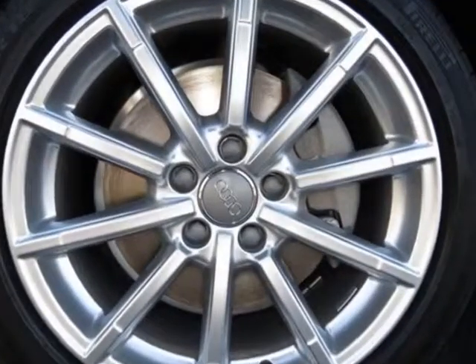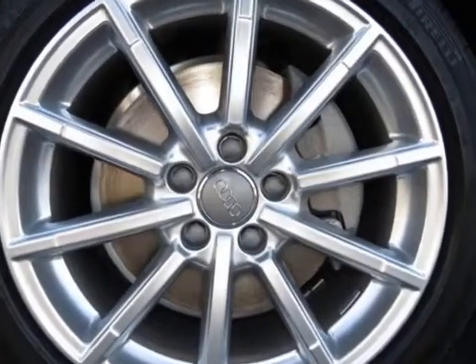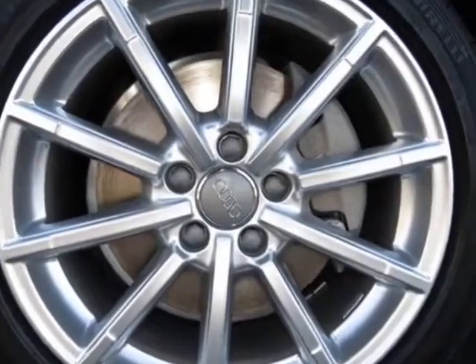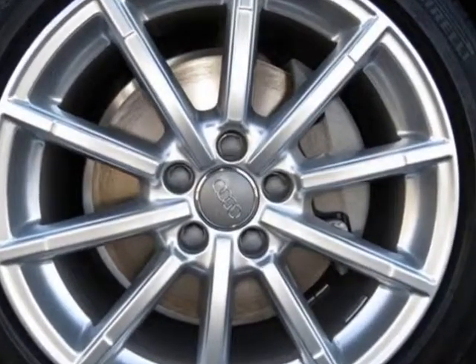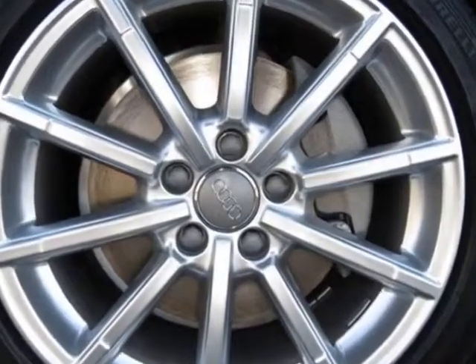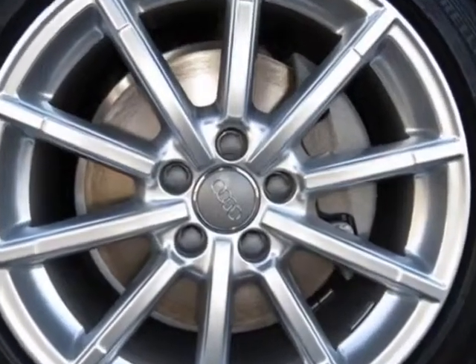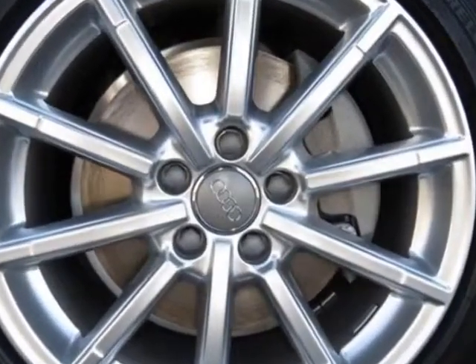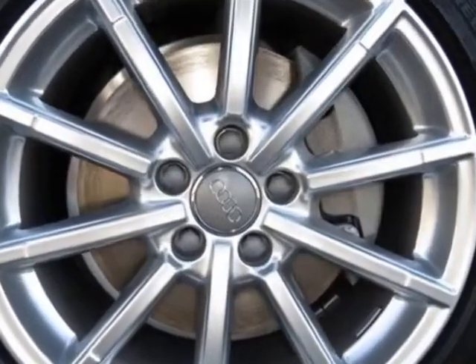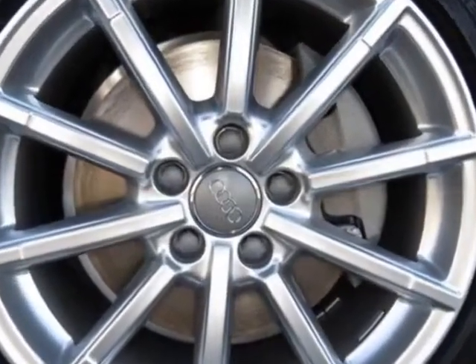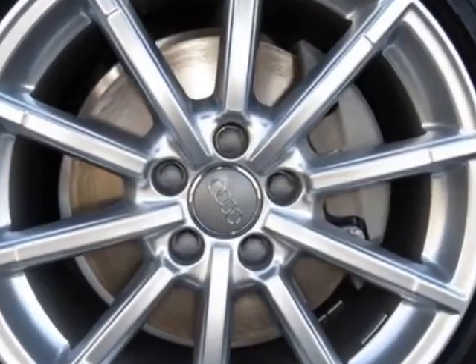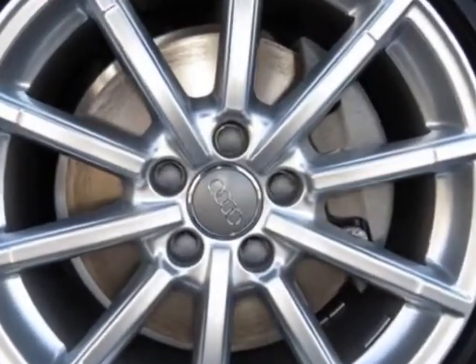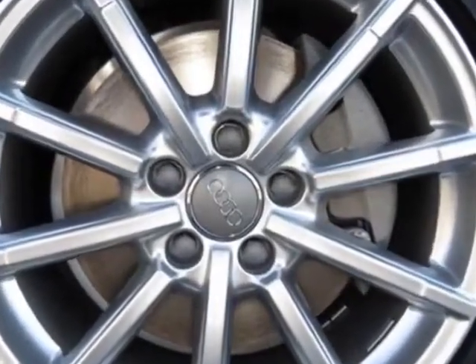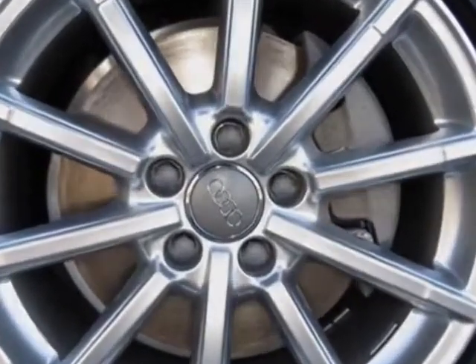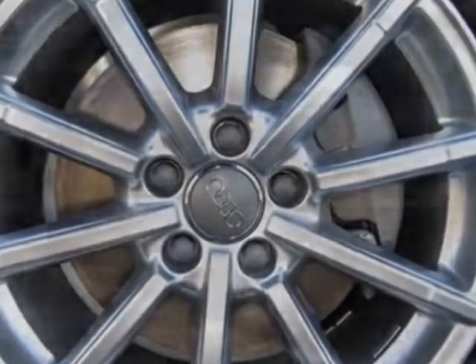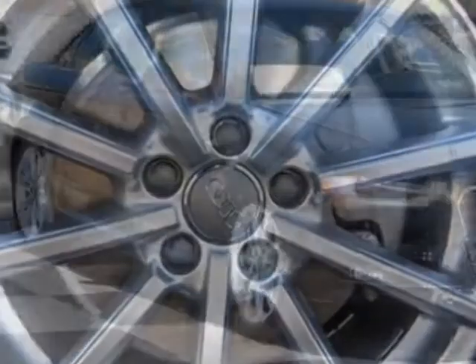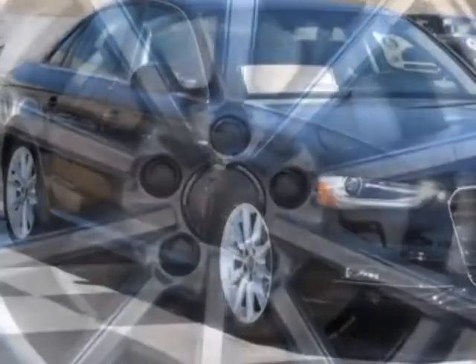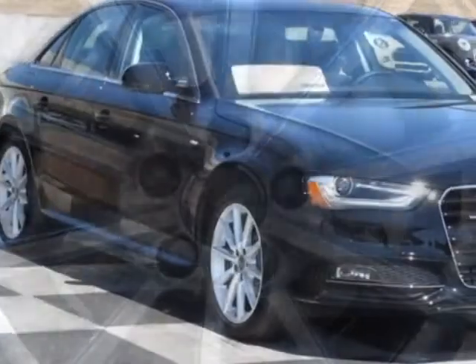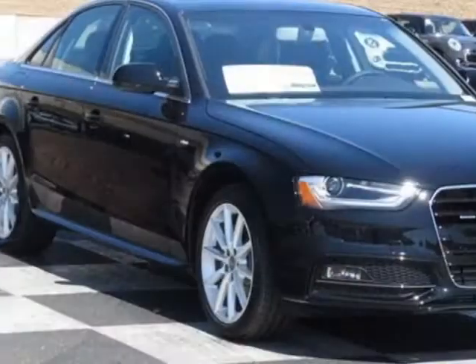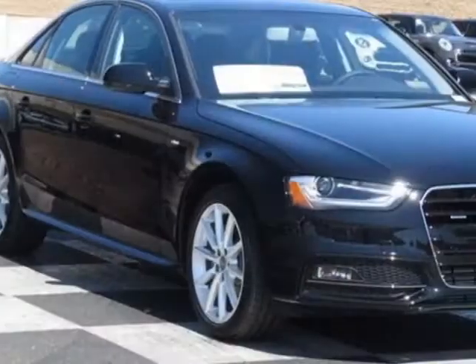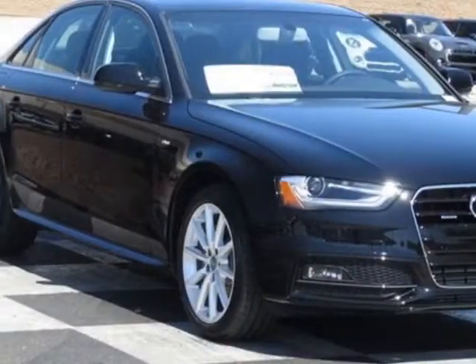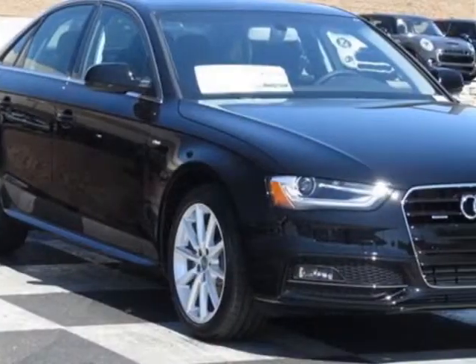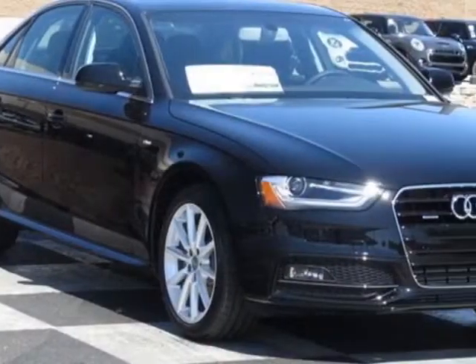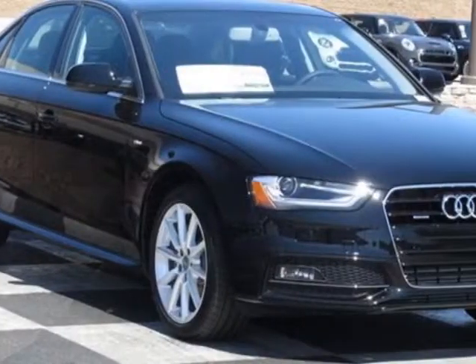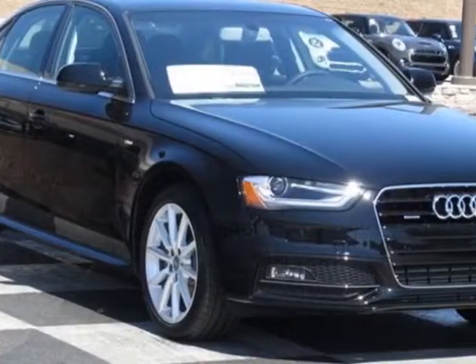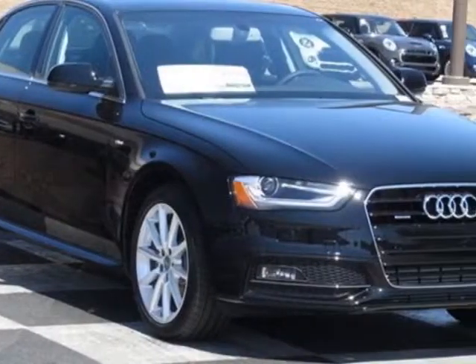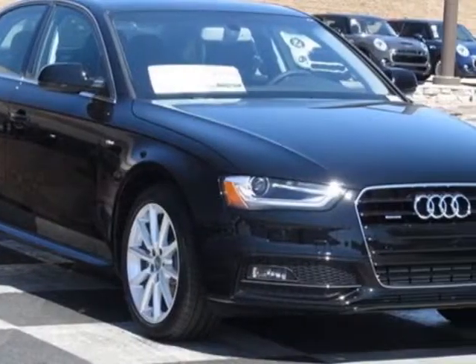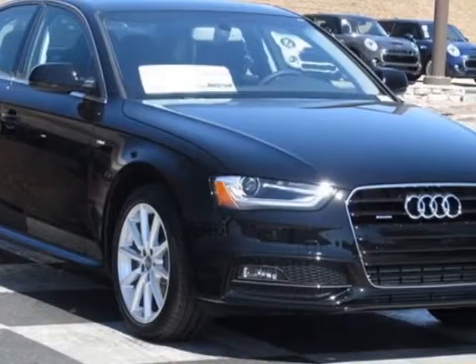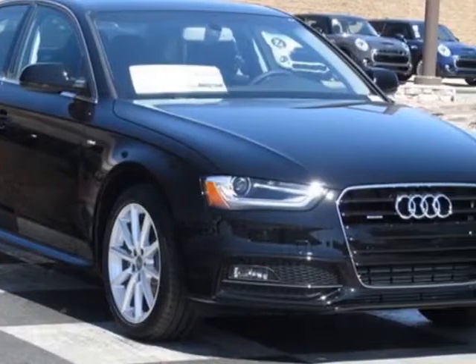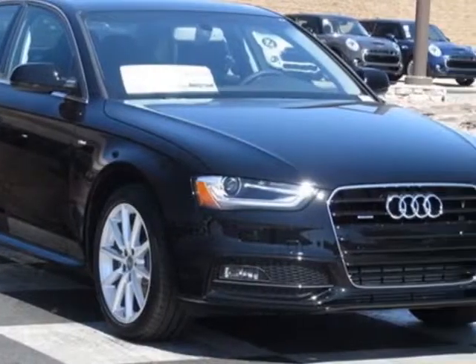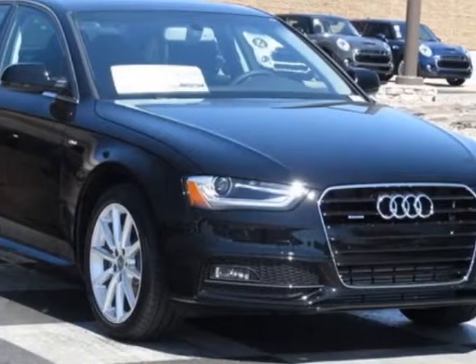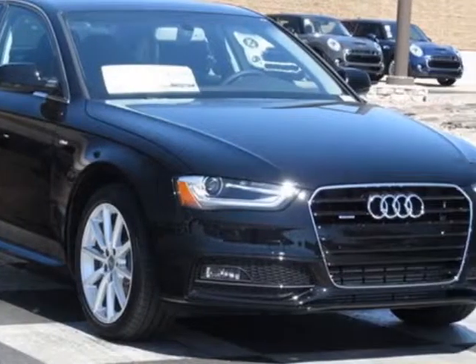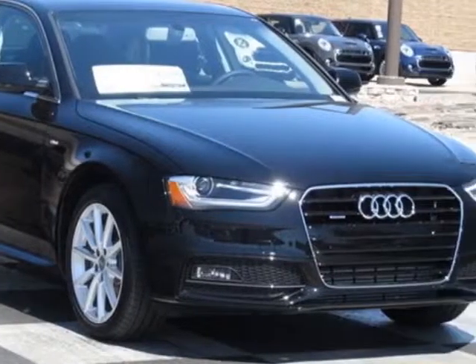Leather seating surfaces, technology package, Audi Guard wheel lock kit, and a premium plus package.